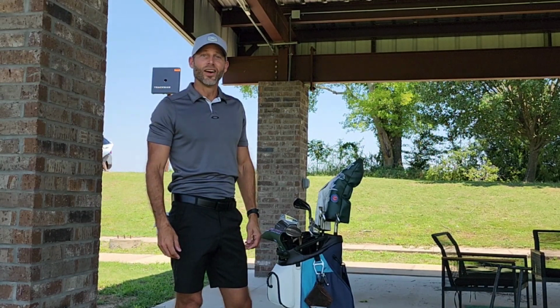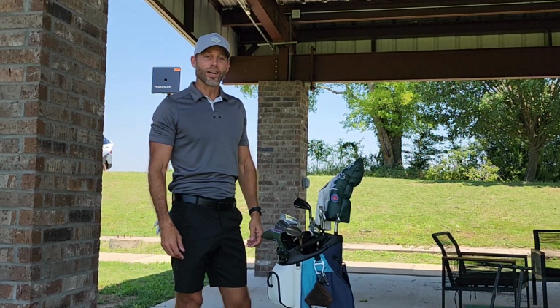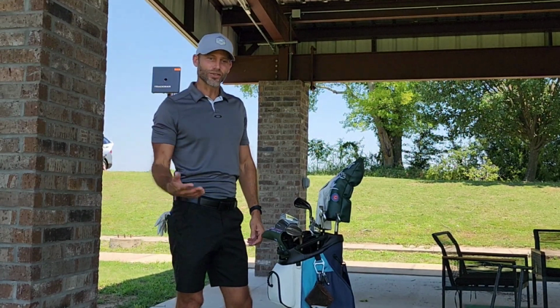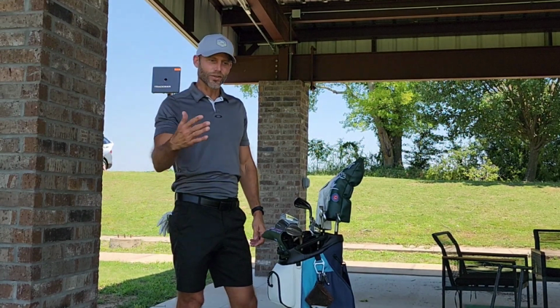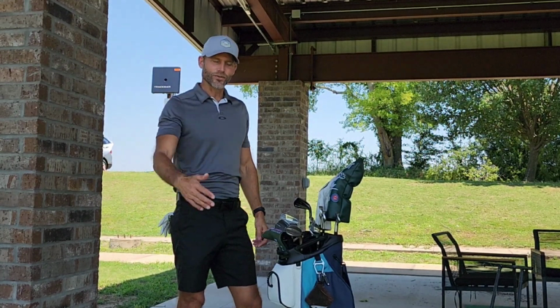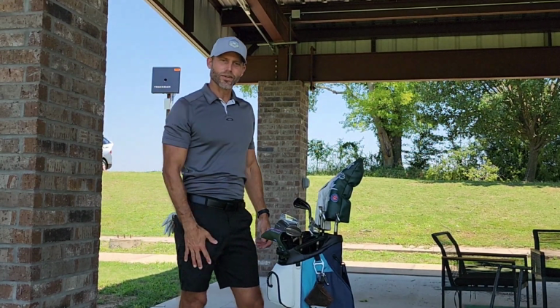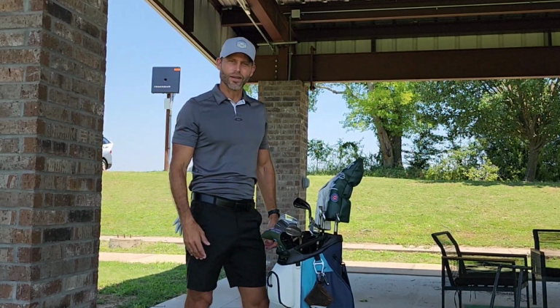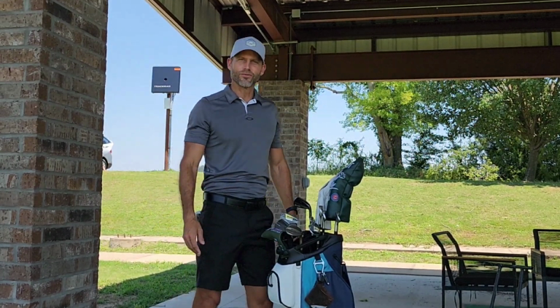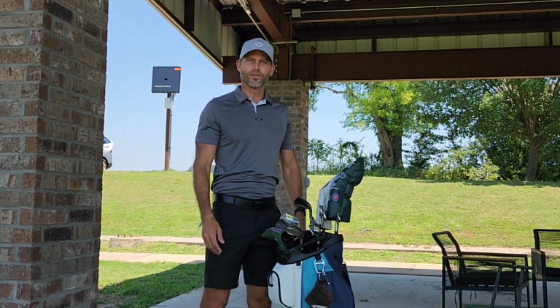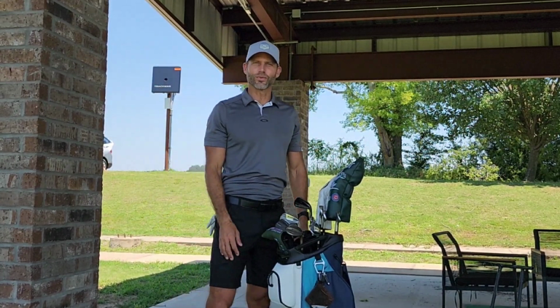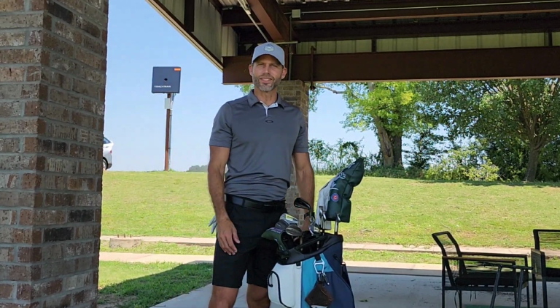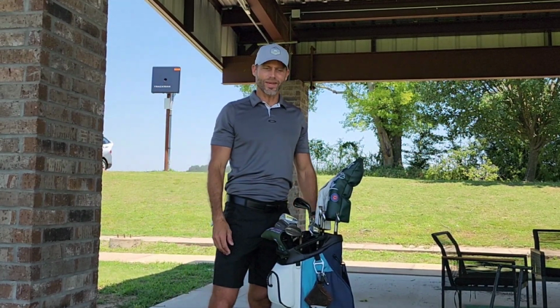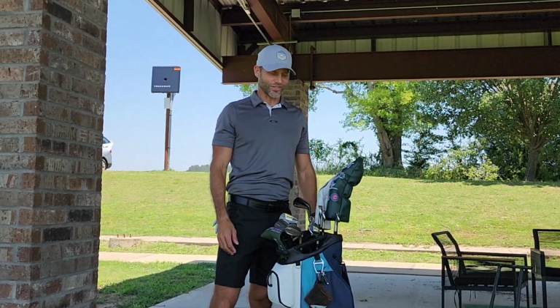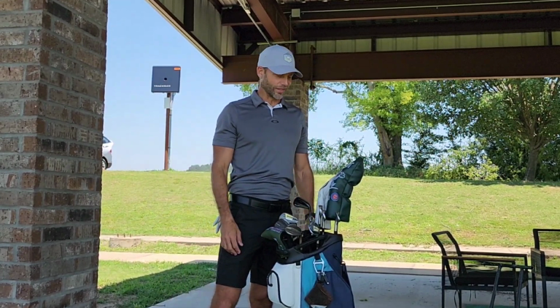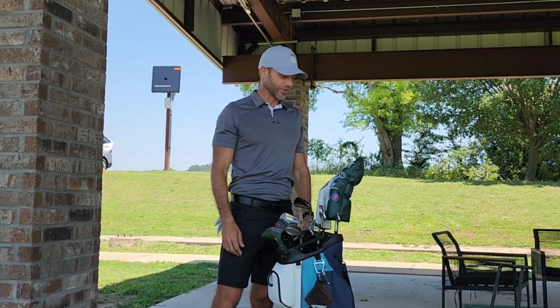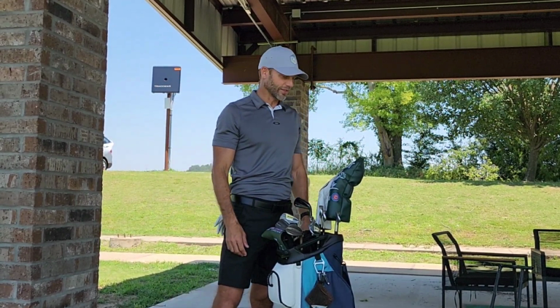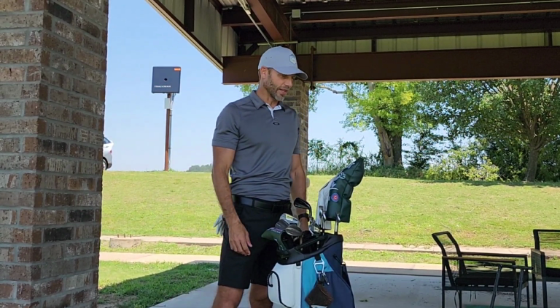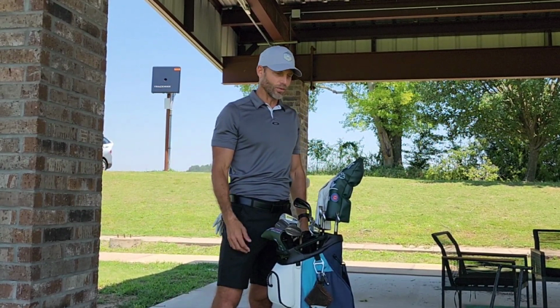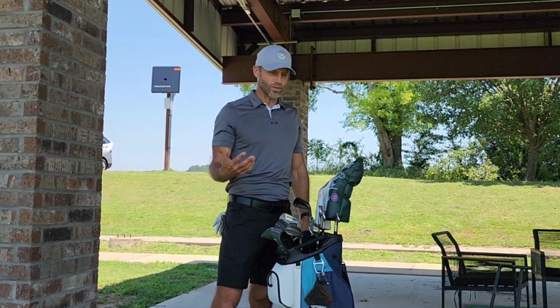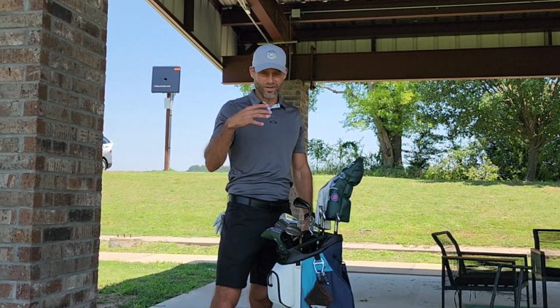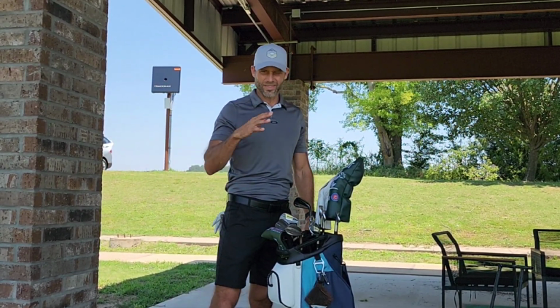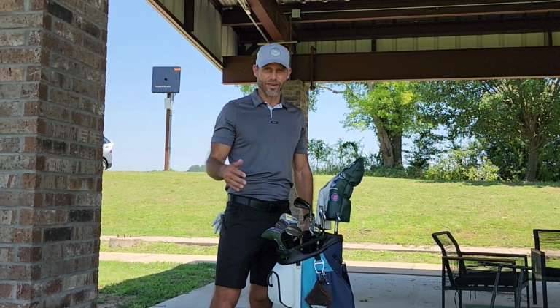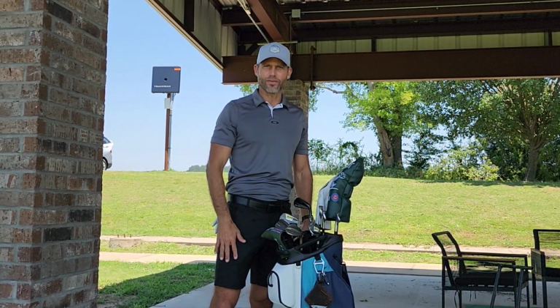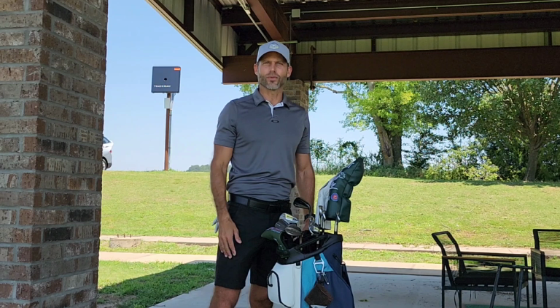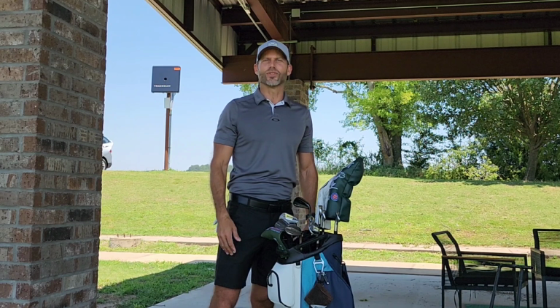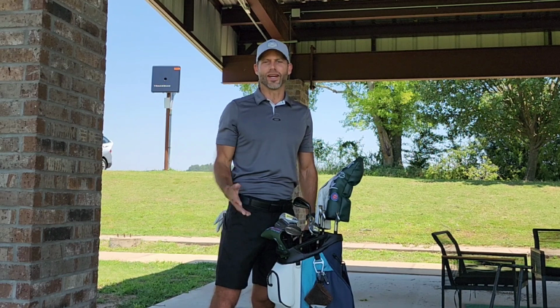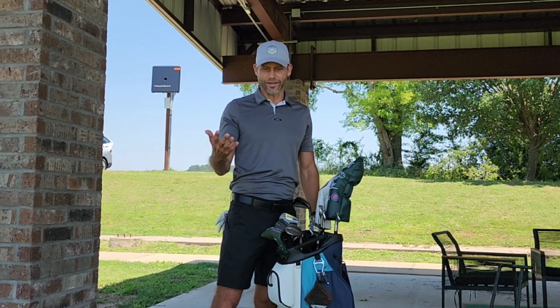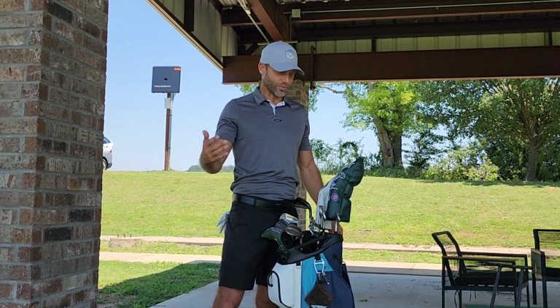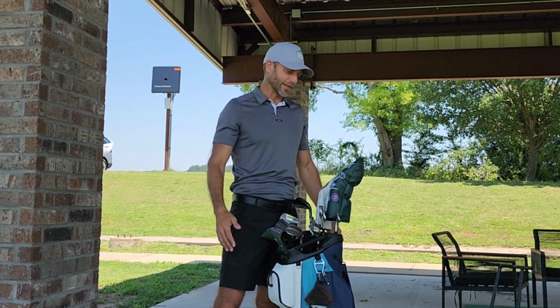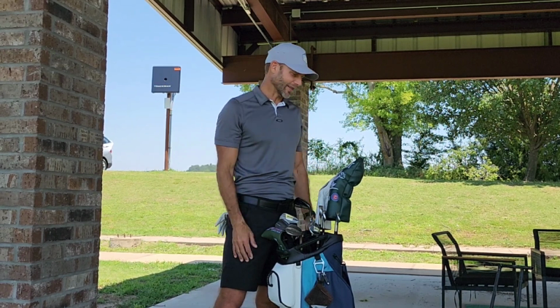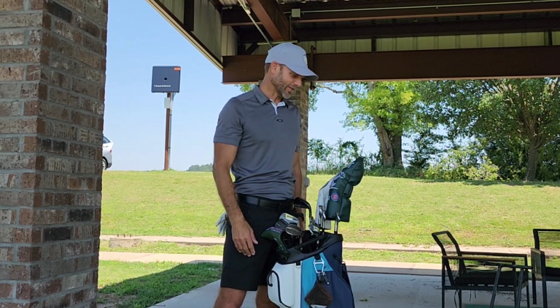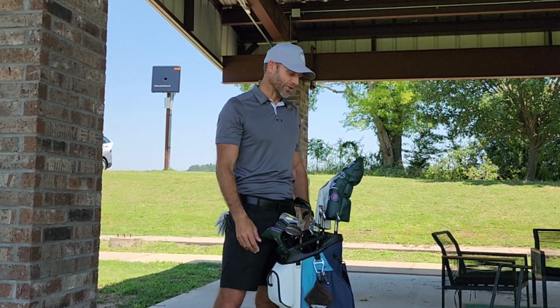All right, let's try to do this for Fuffle's What's in the Bag Challenge. We'll call this kind of my 4th of July bag this year.